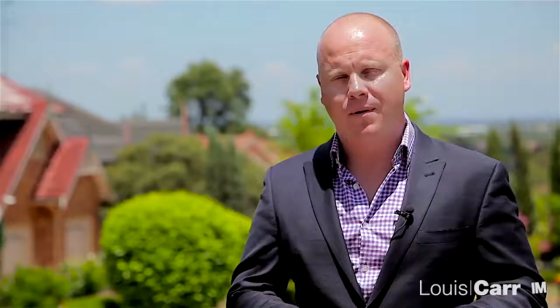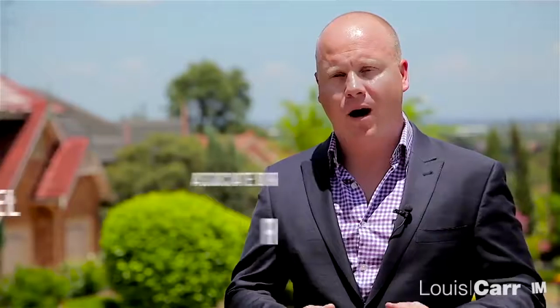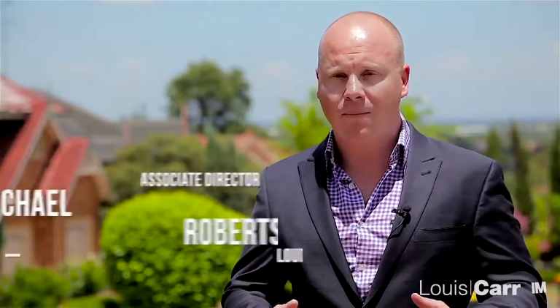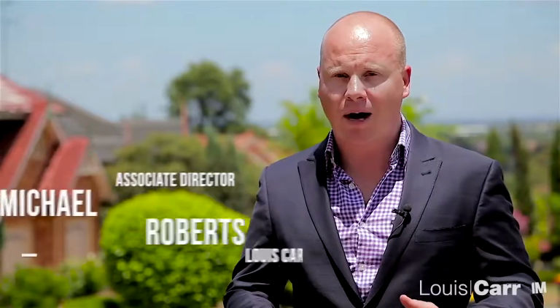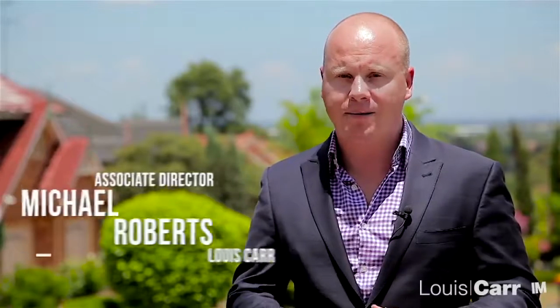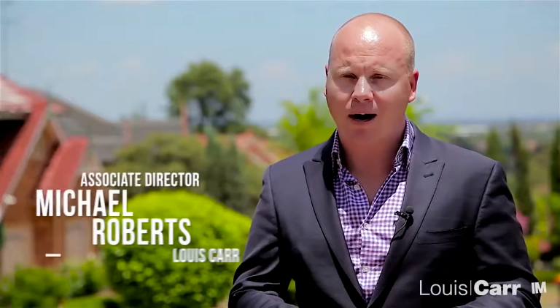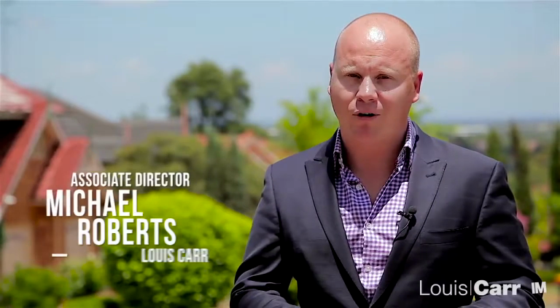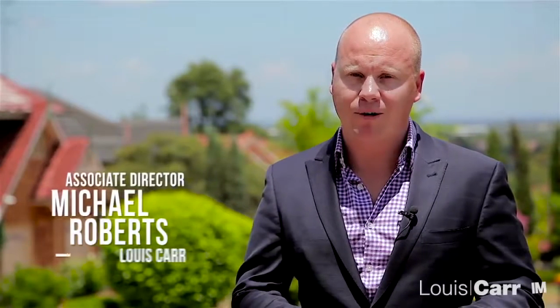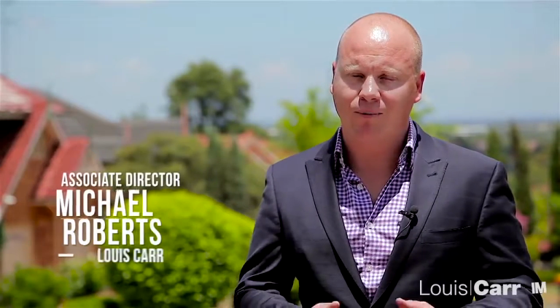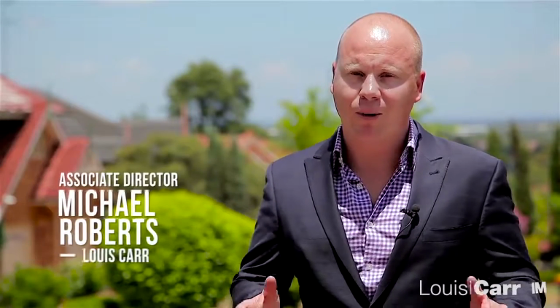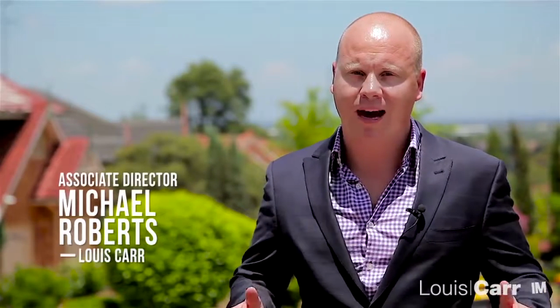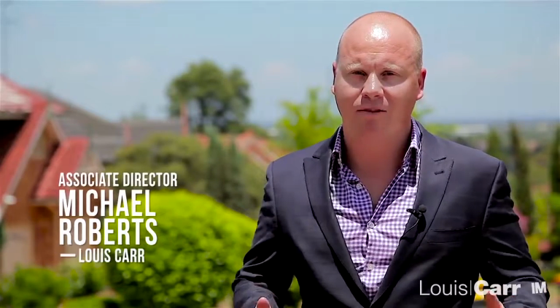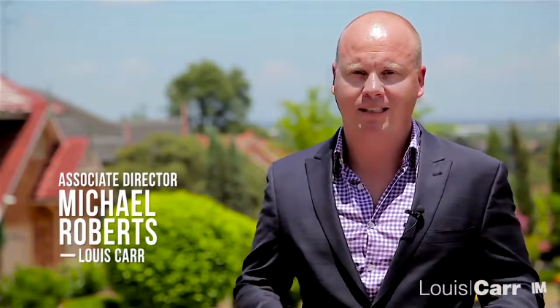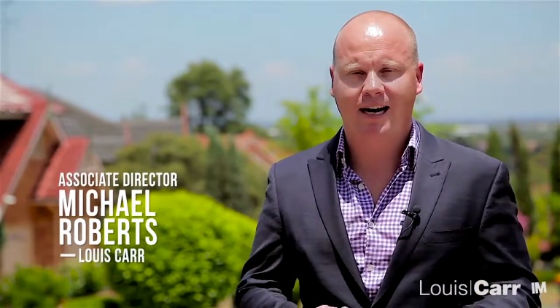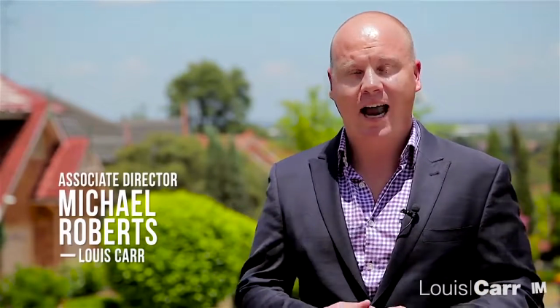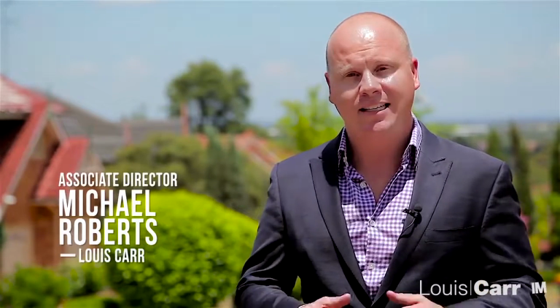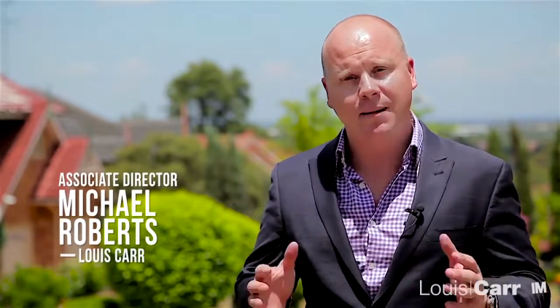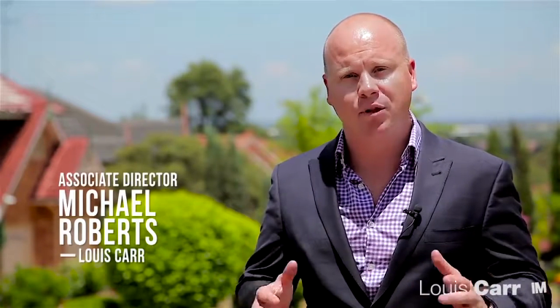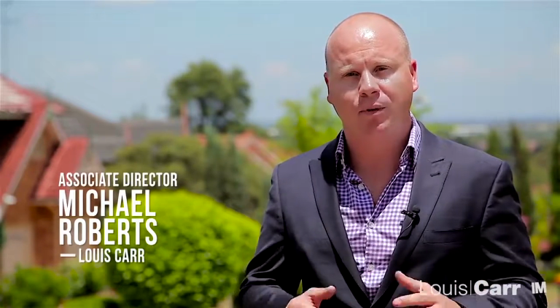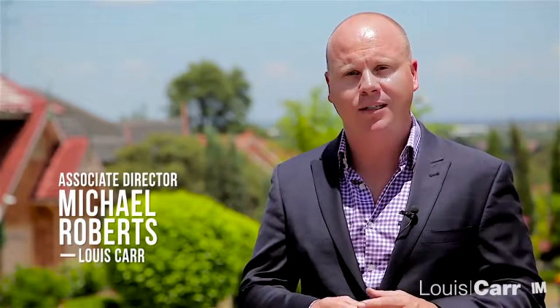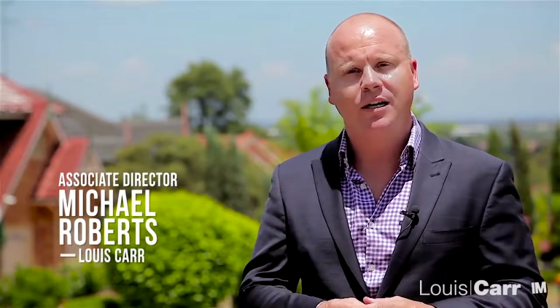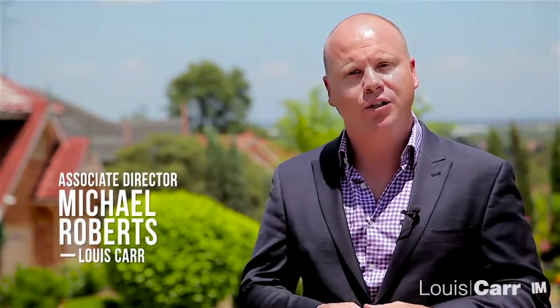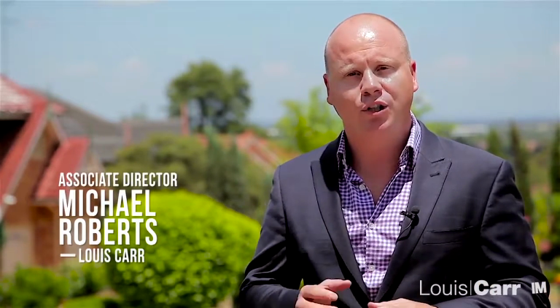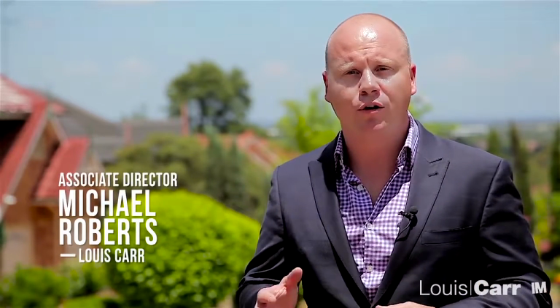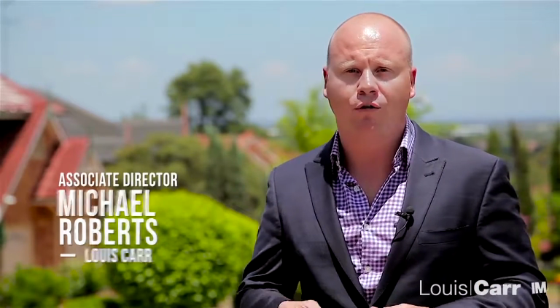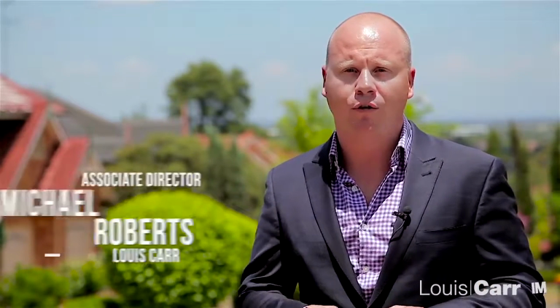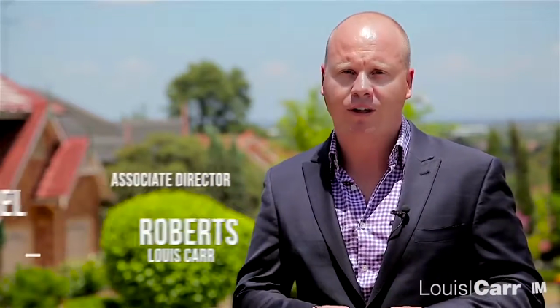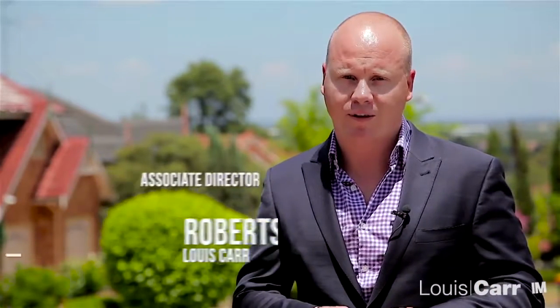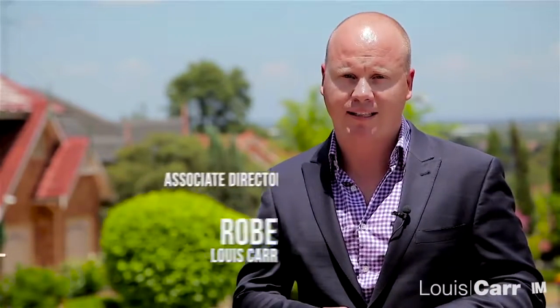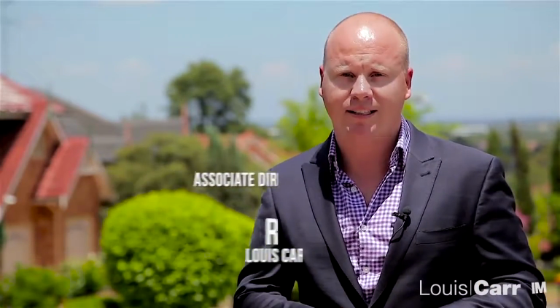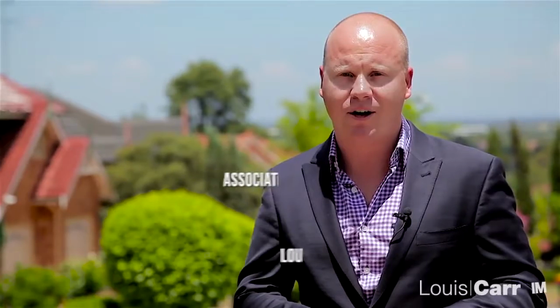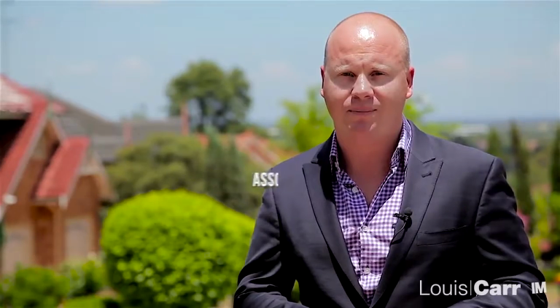Hi, my name is Michael Roberts from Louie Carr Real Estate and it's an absolute pleasure to show you through this fantastic home.